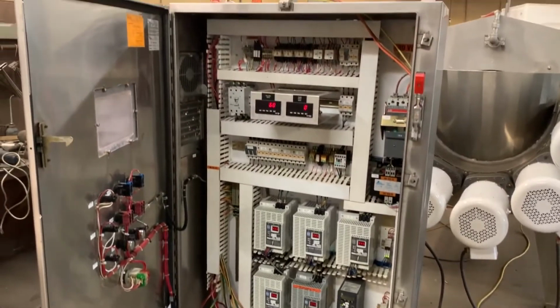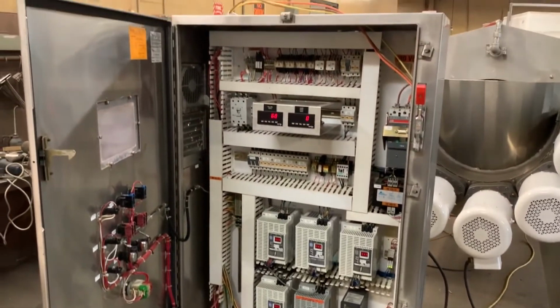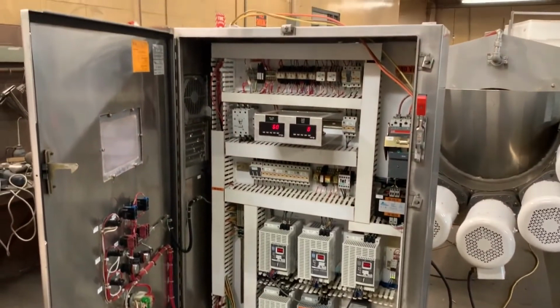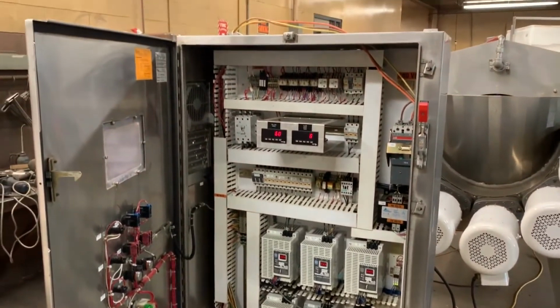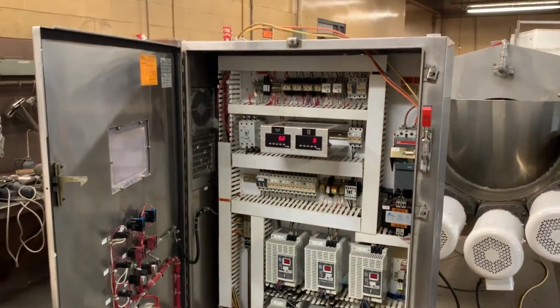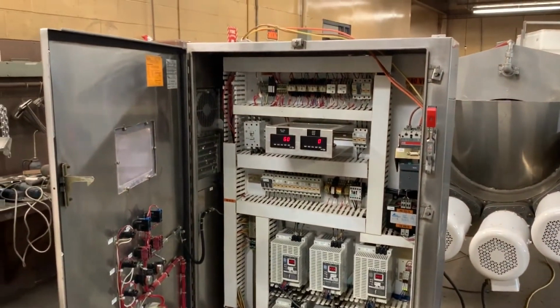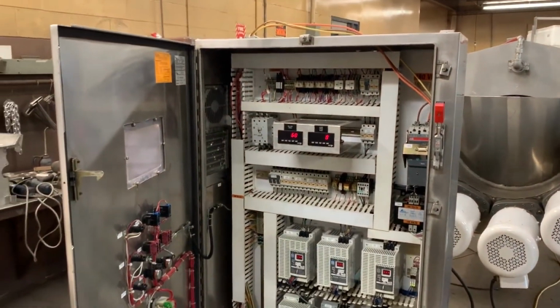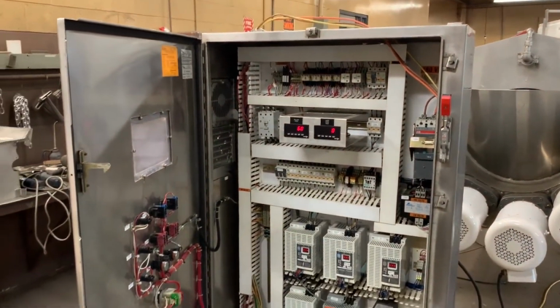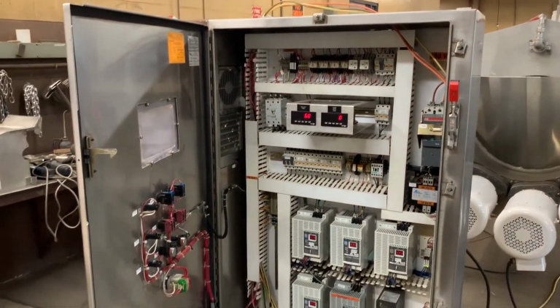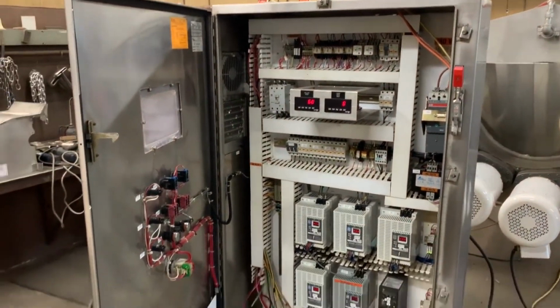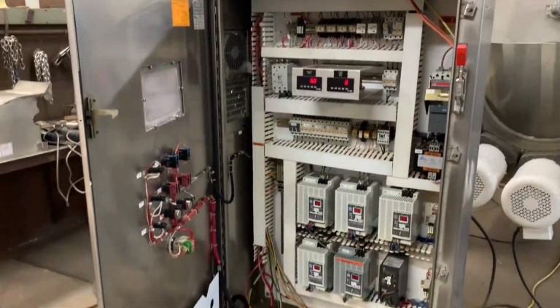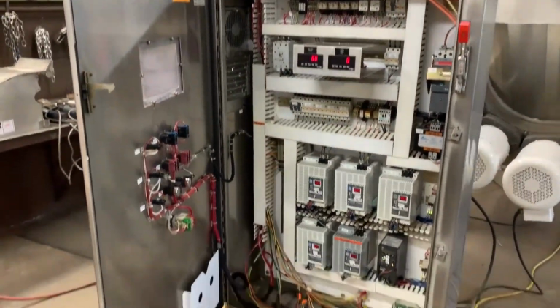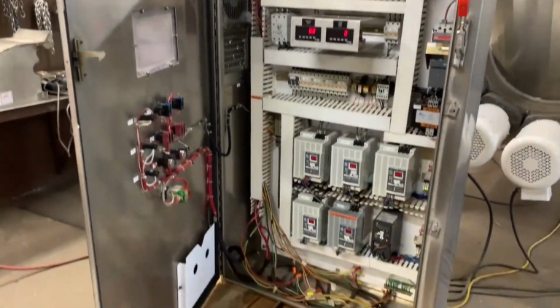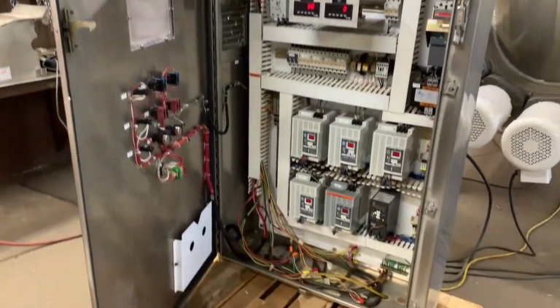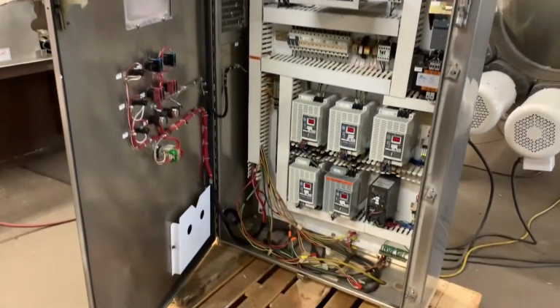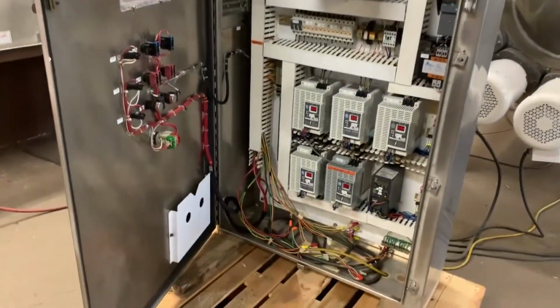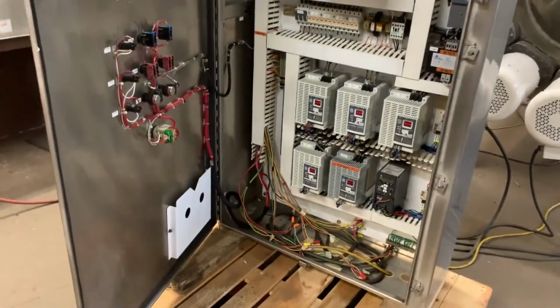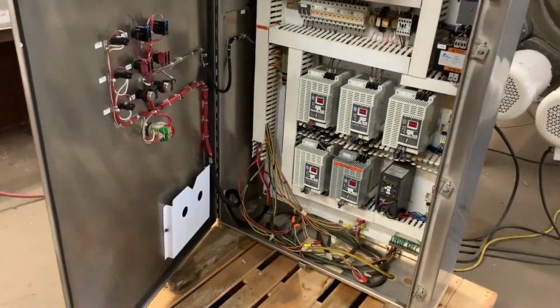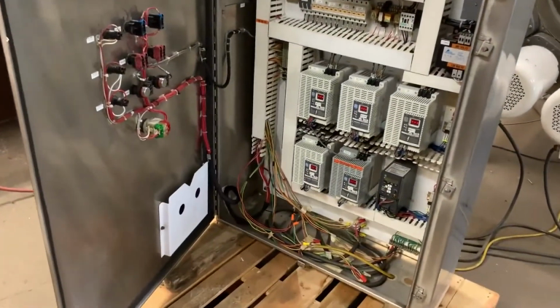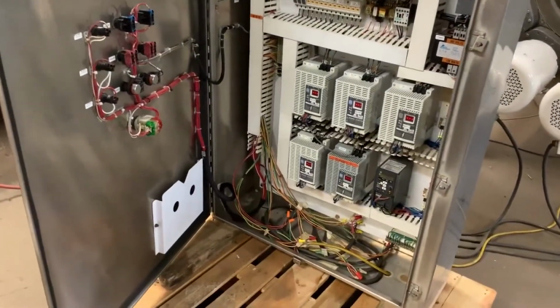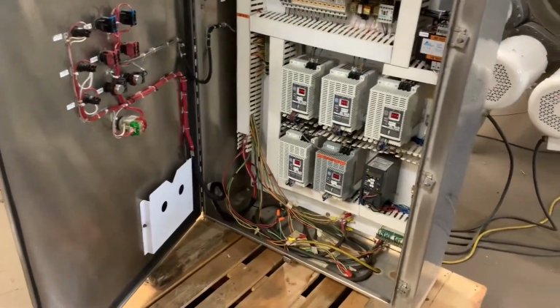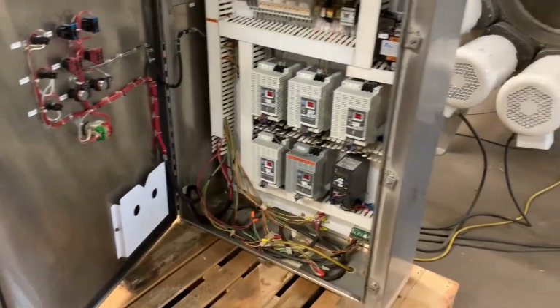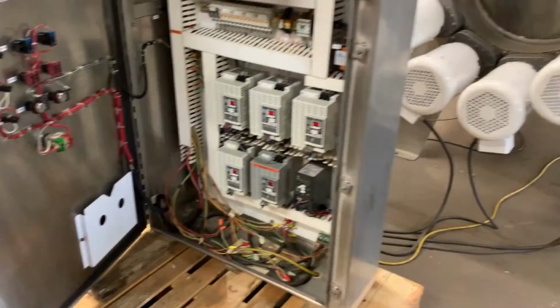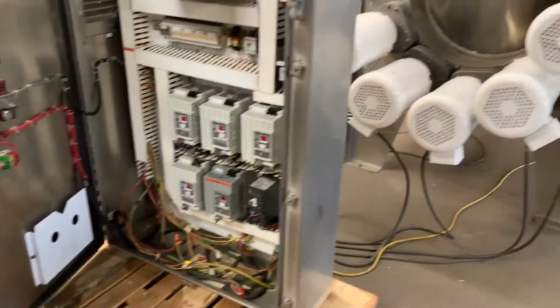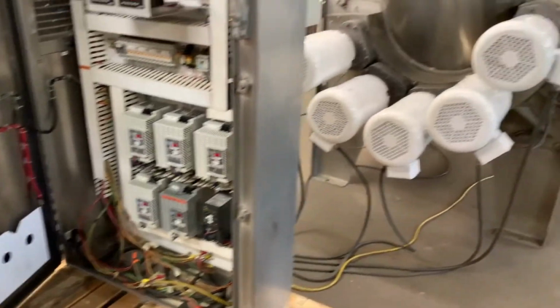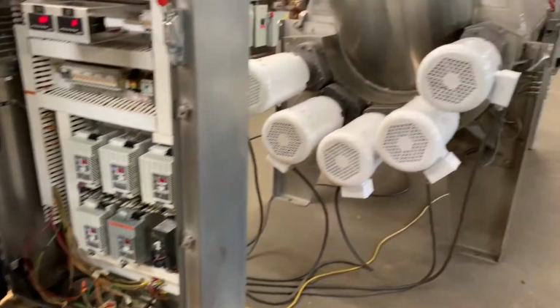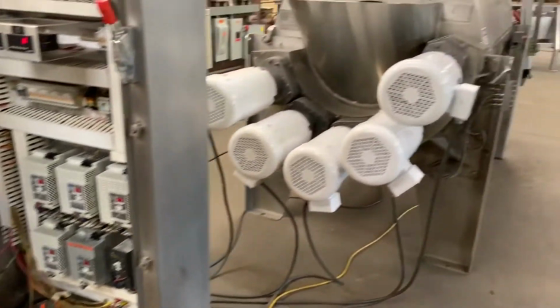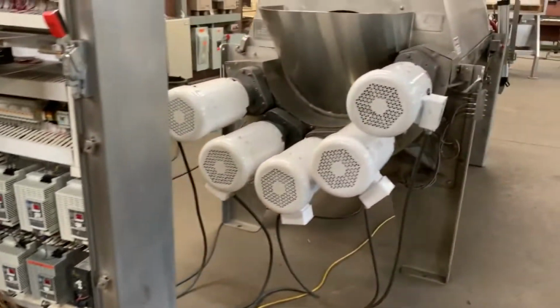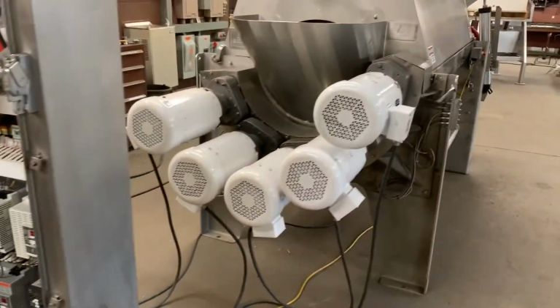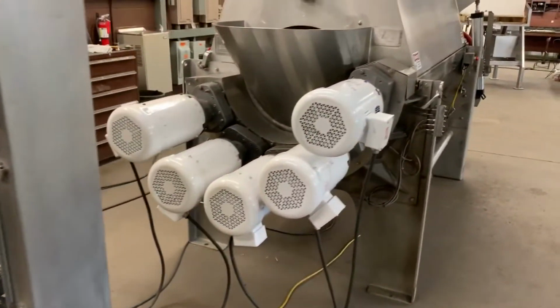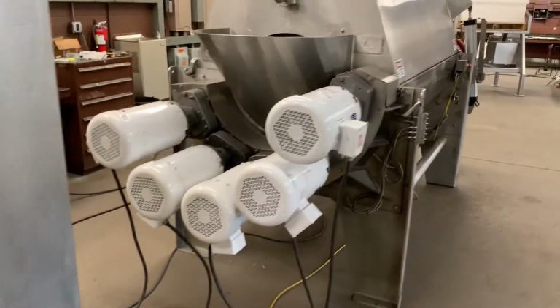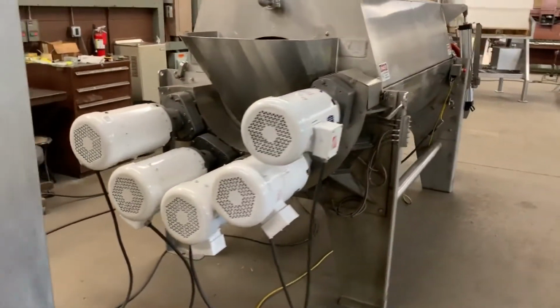Everything is in good shape. You can see it's nice and clean. So there it is.